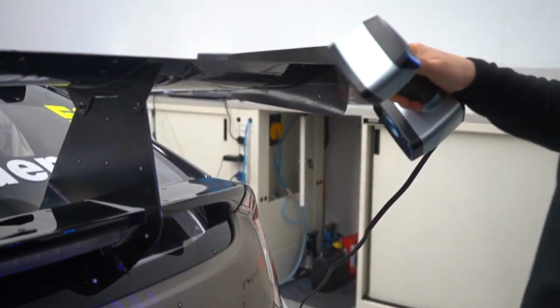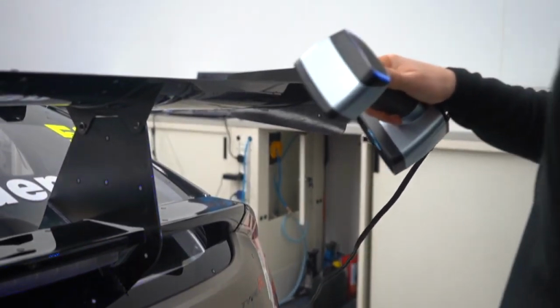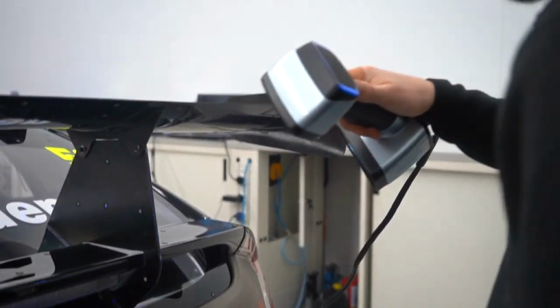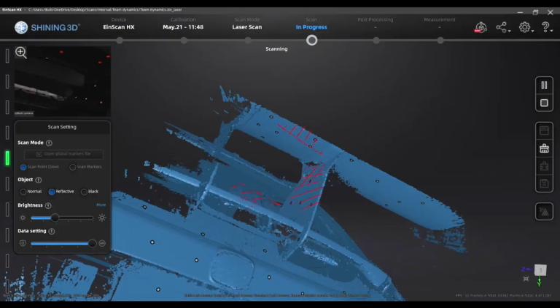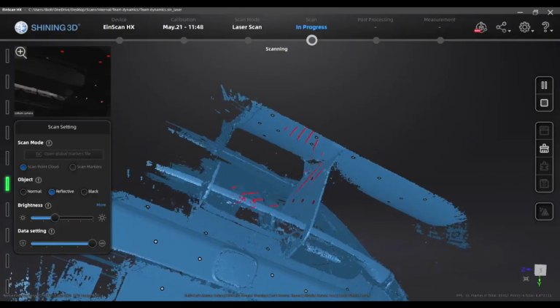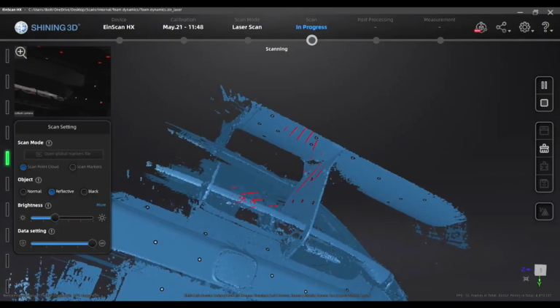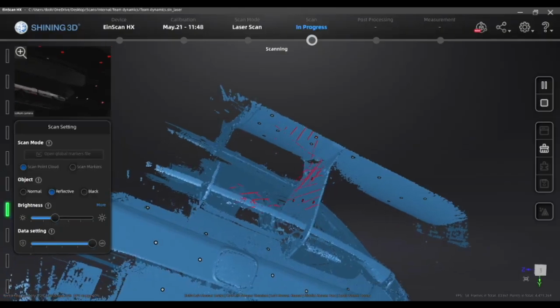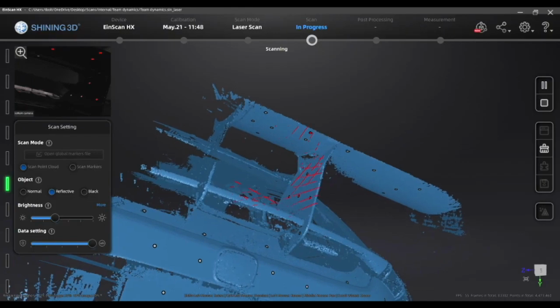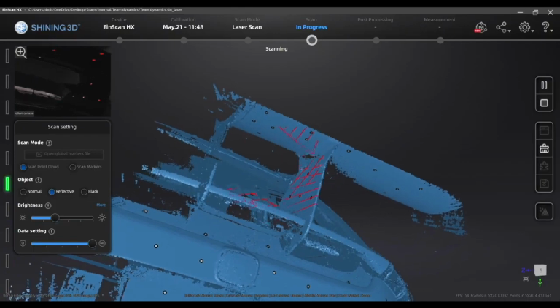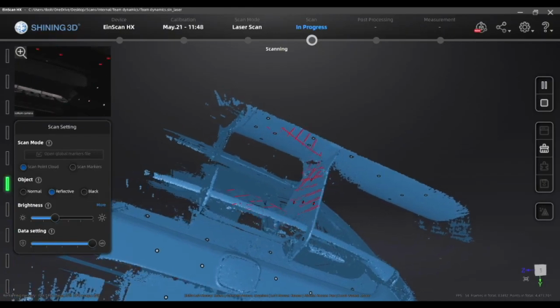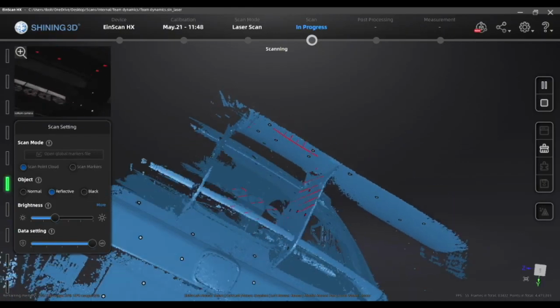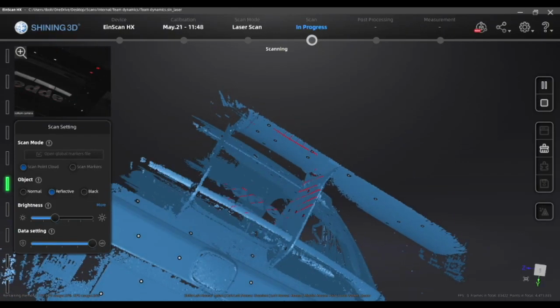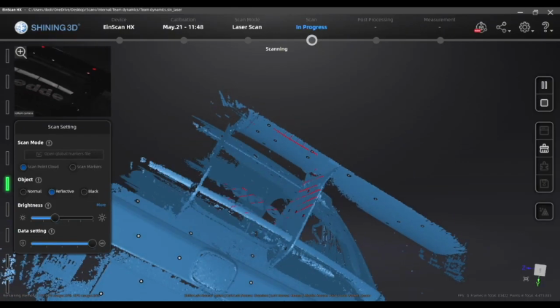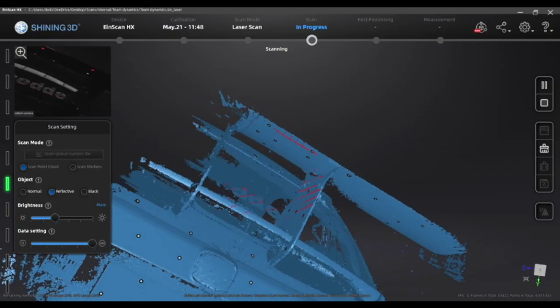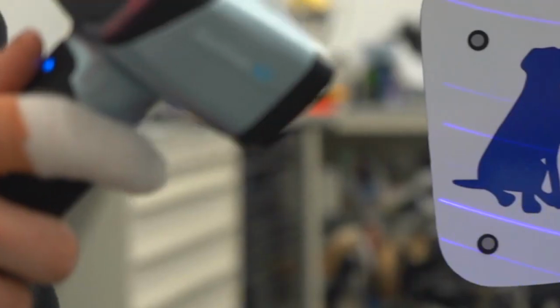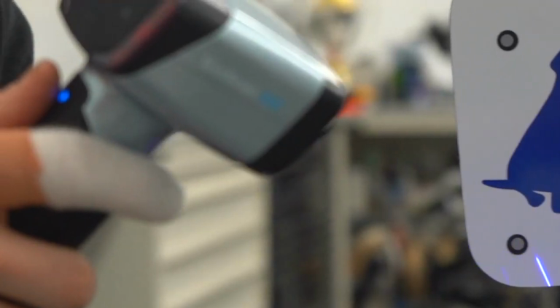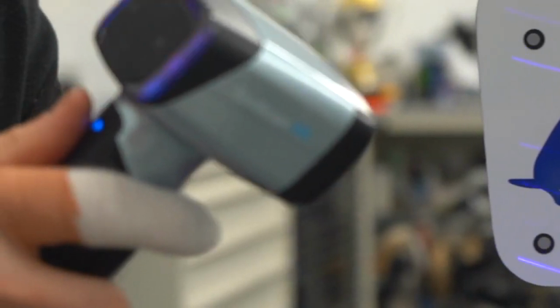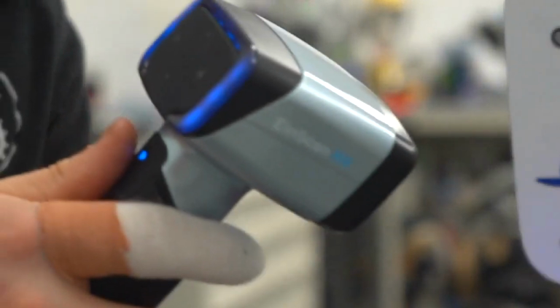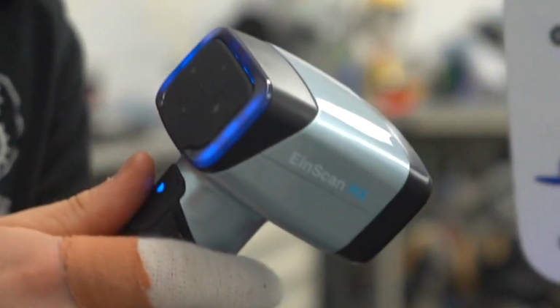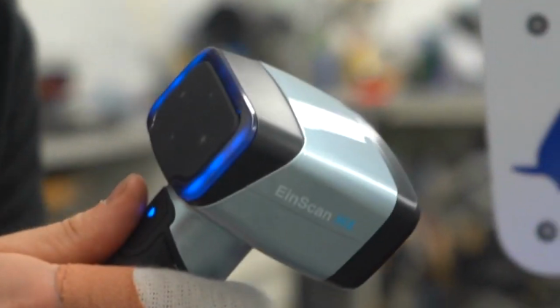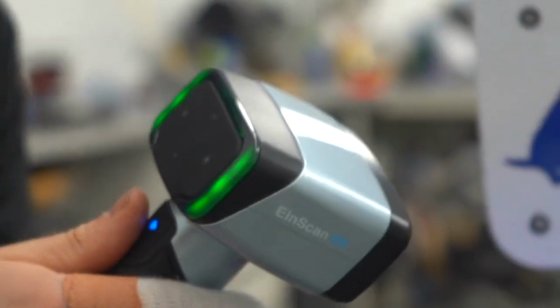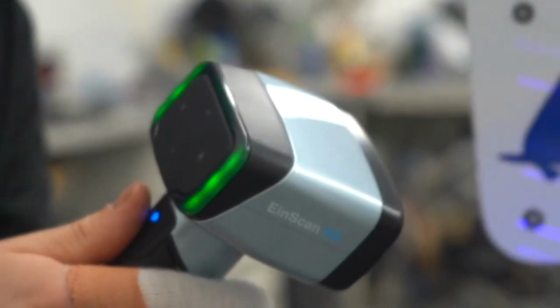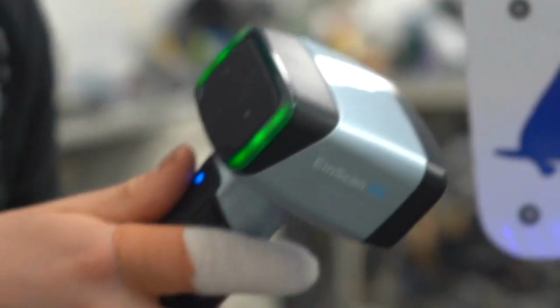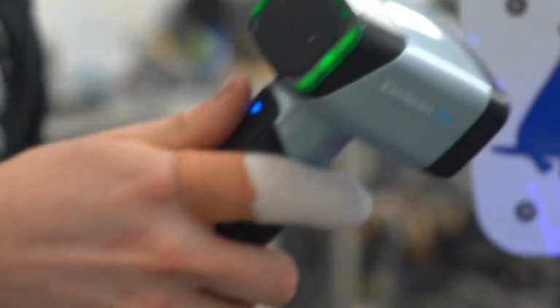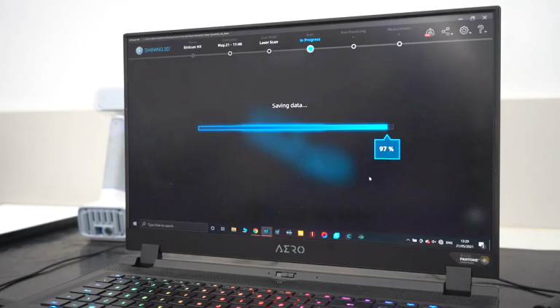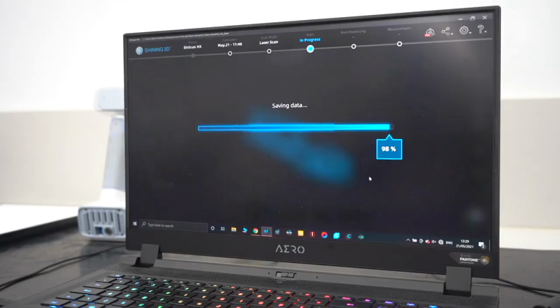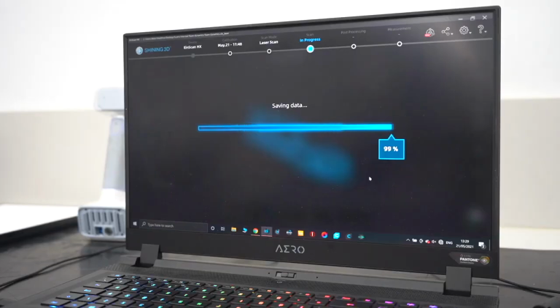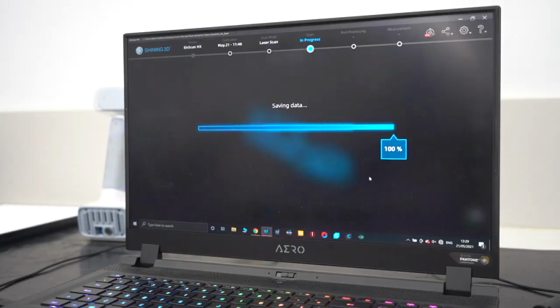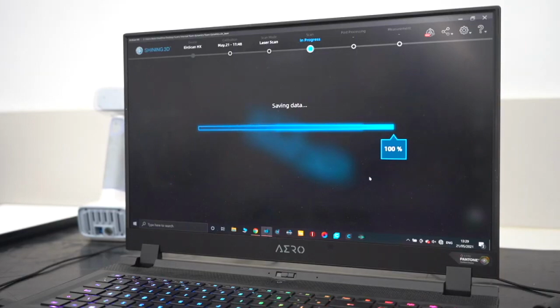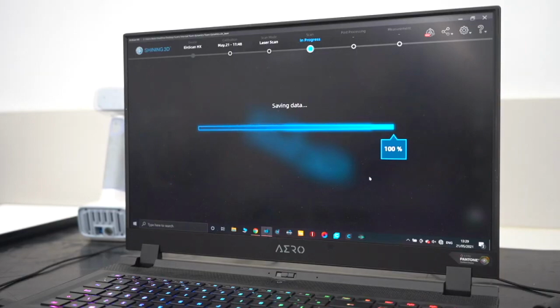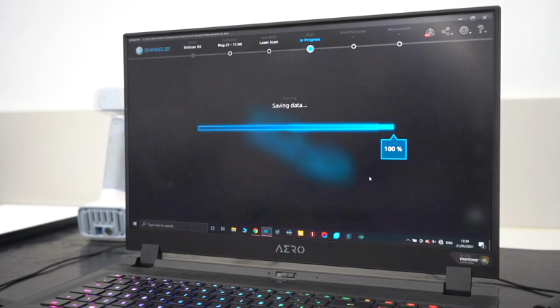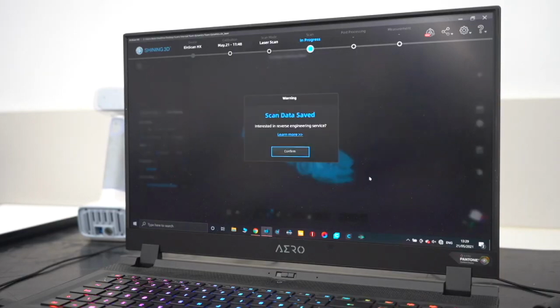The whole process from start to finish took us around about an hour and a half, which is relatively very quick for scanning technology, especially when we're scanning a full vehicle.